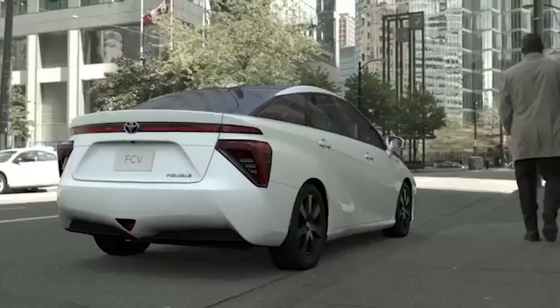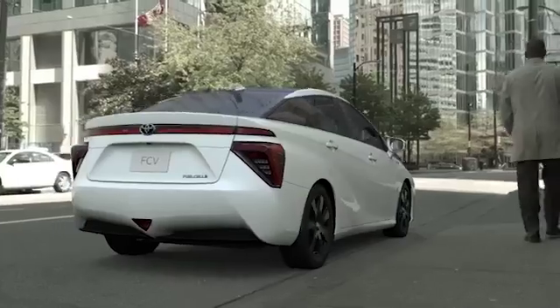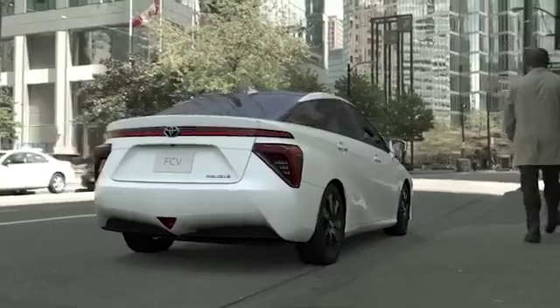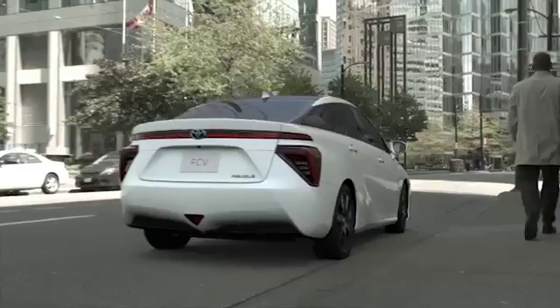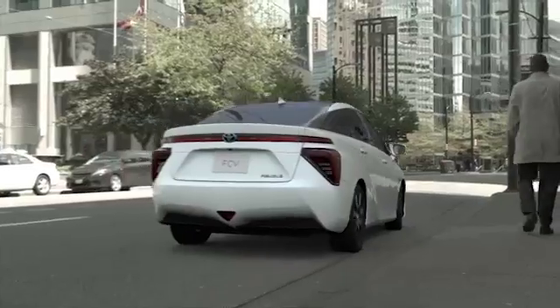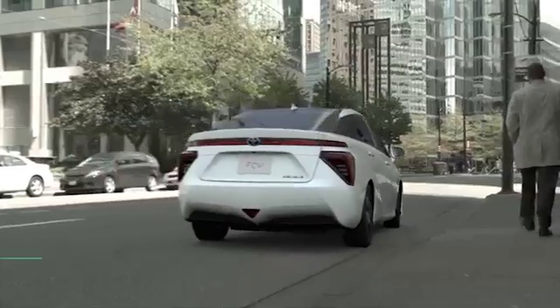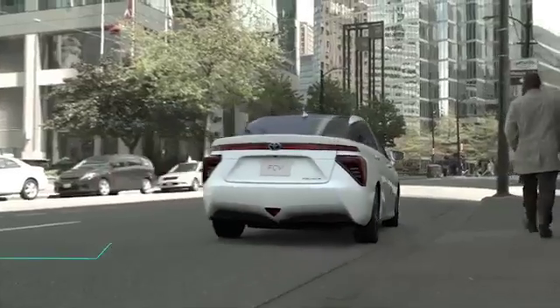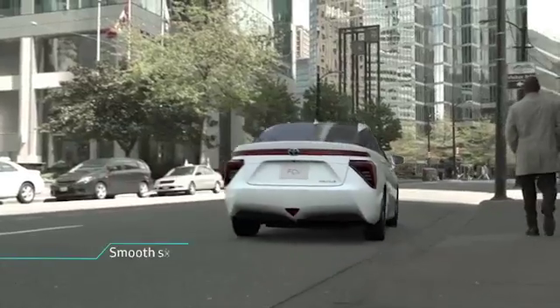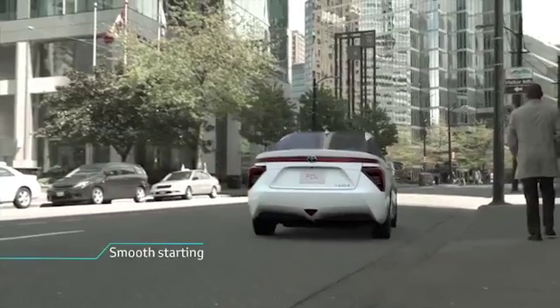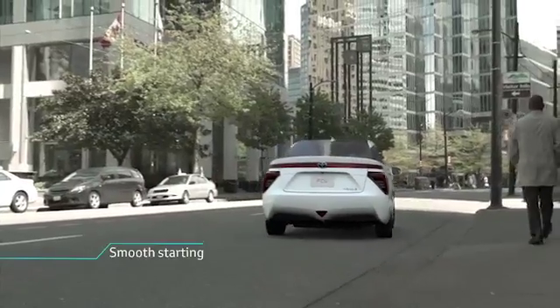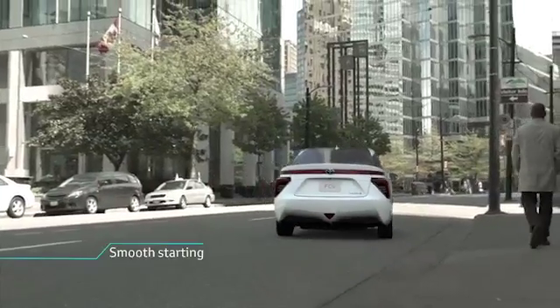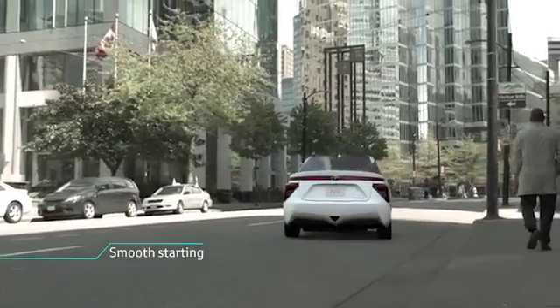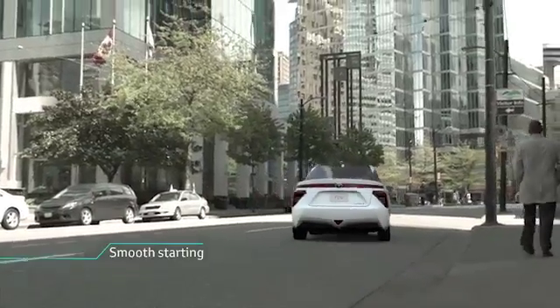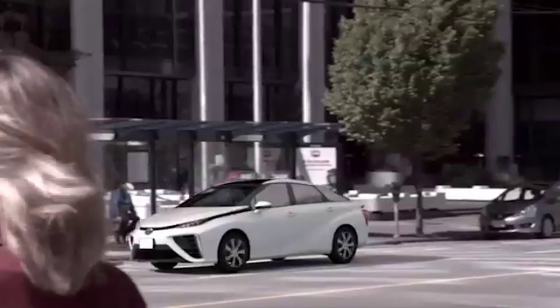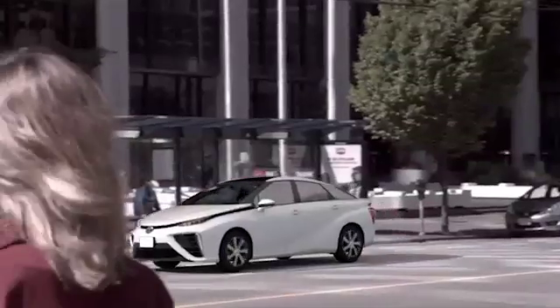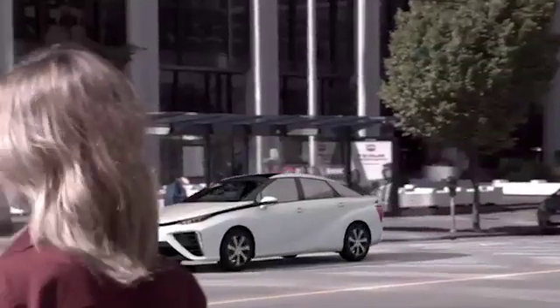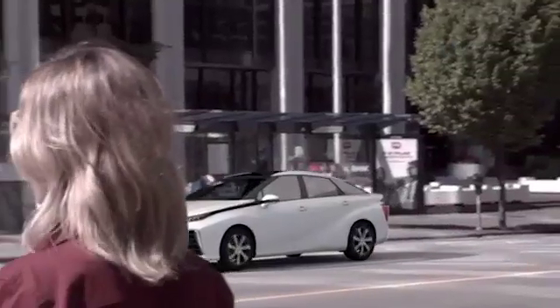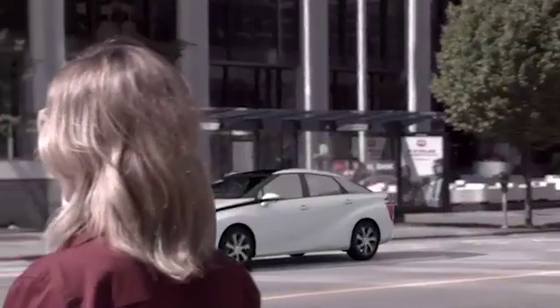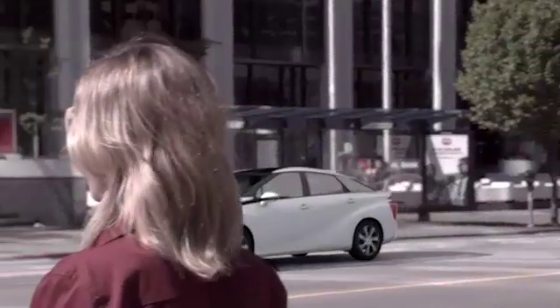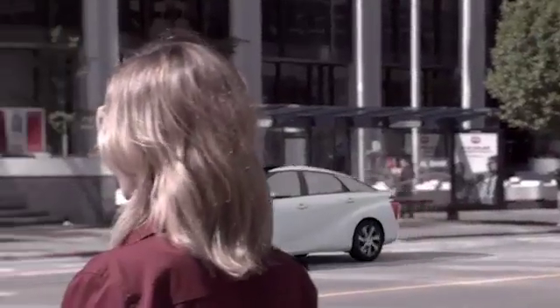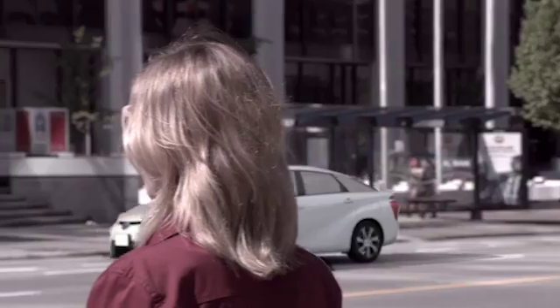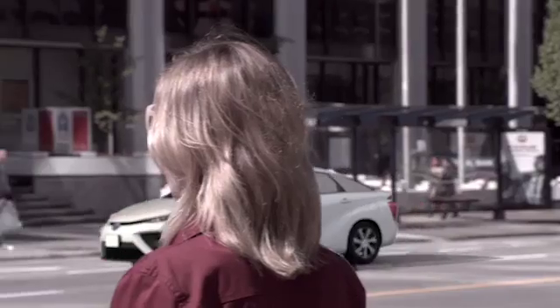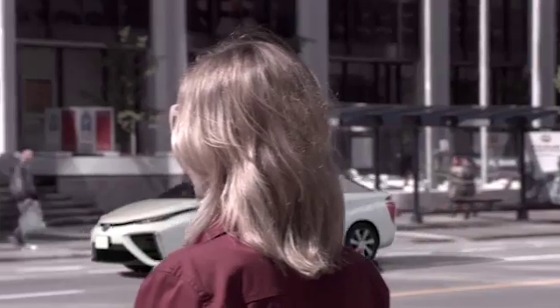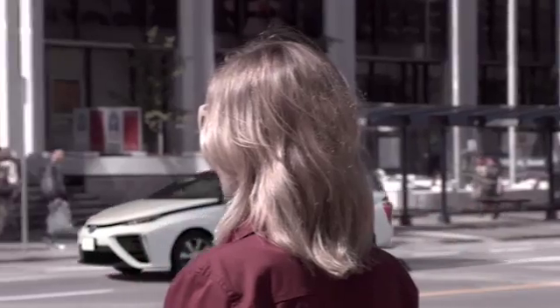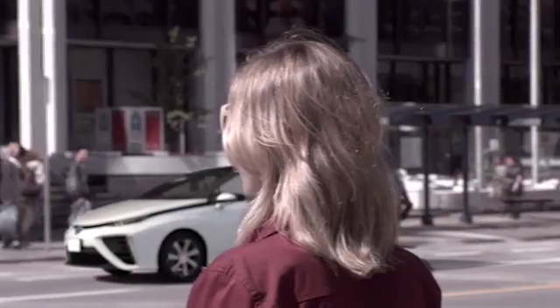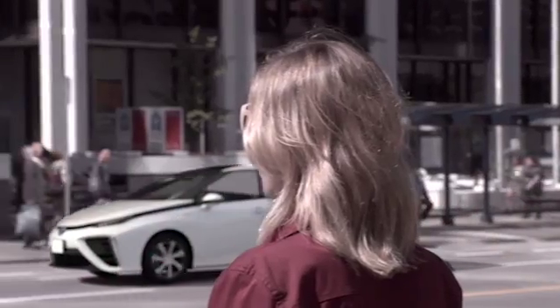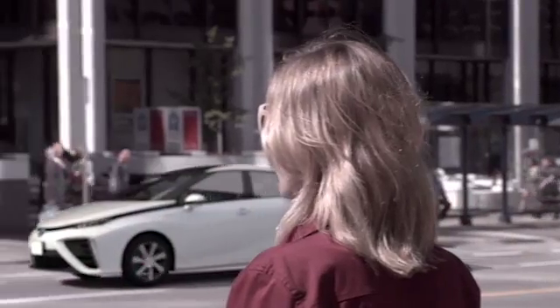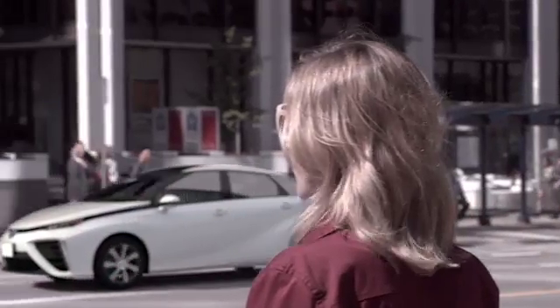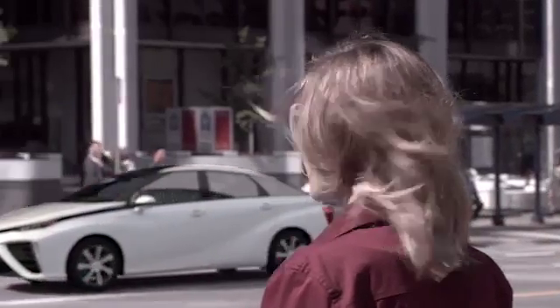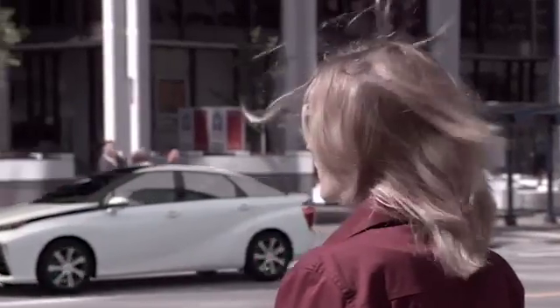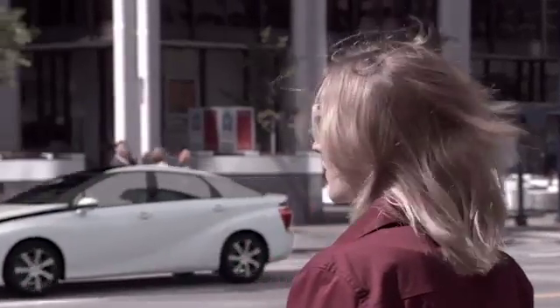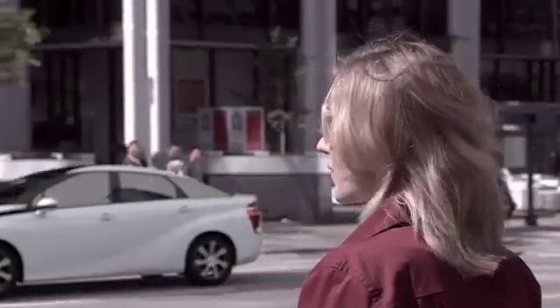A smooth start leads to a powerful, fun acceleration with full torque, thanks to the electric motor's performance.